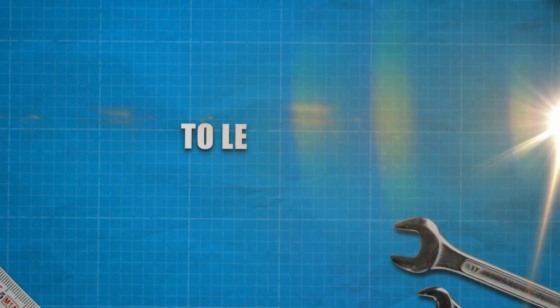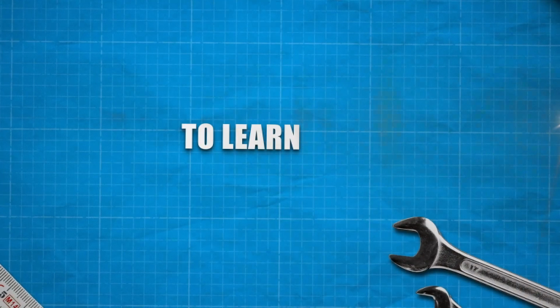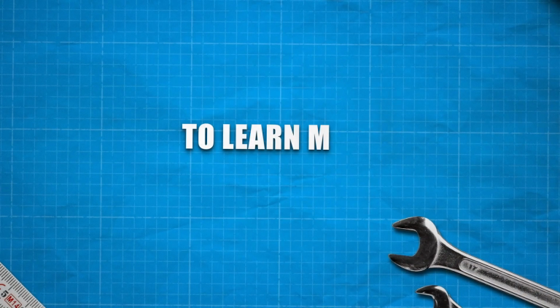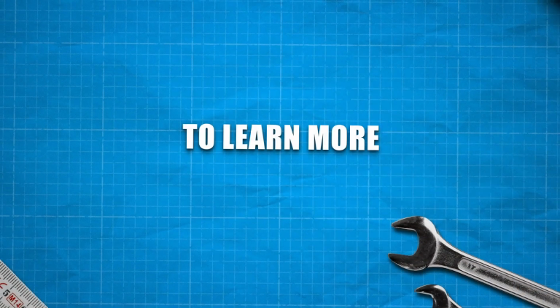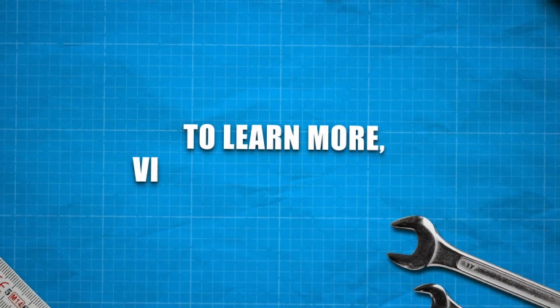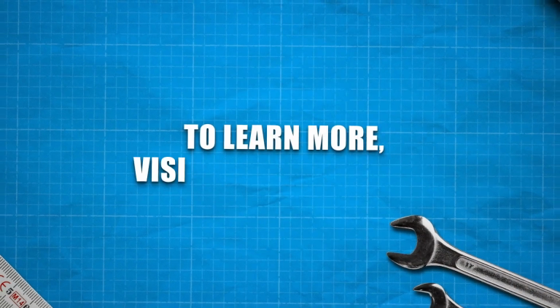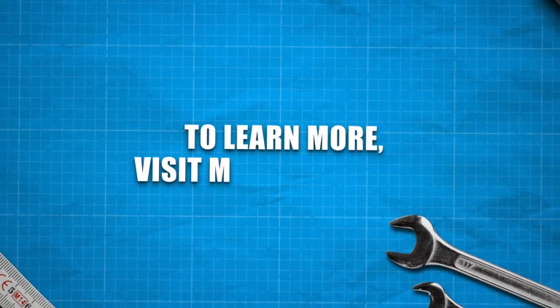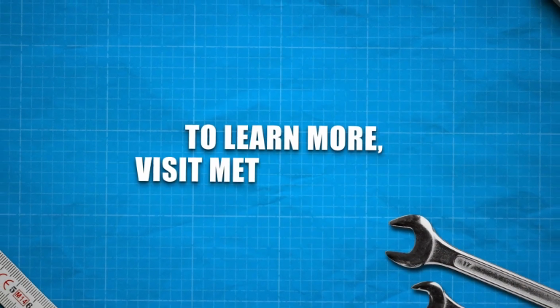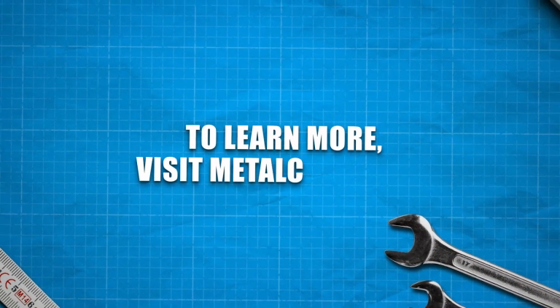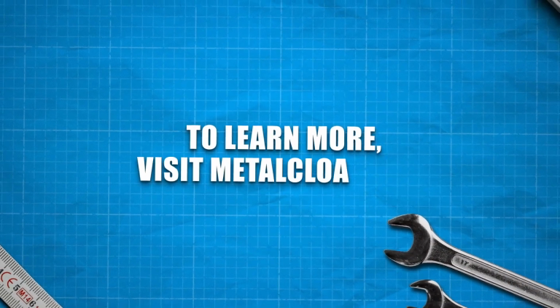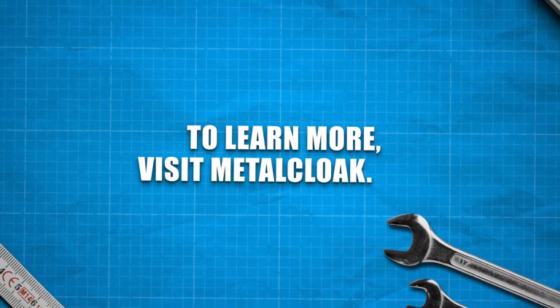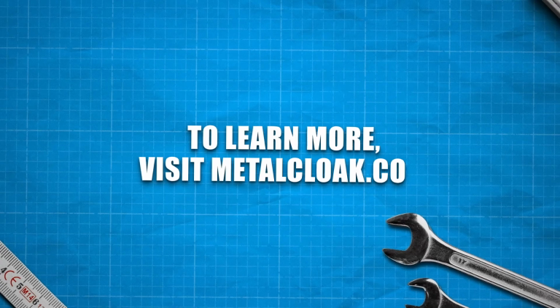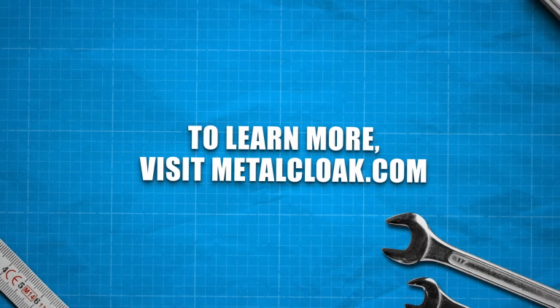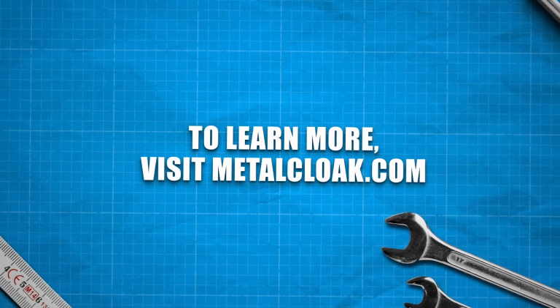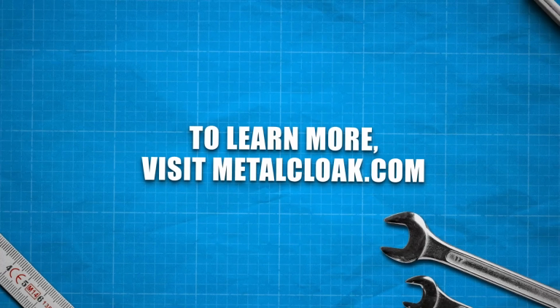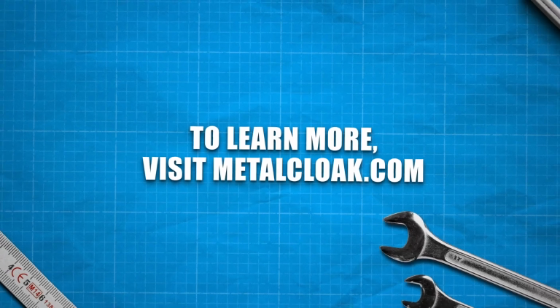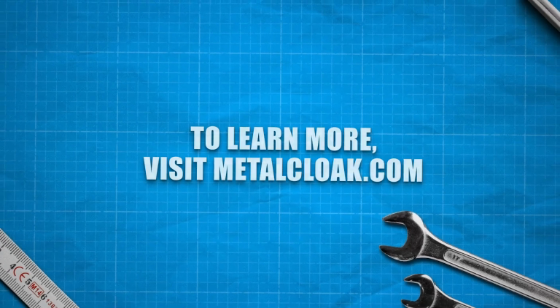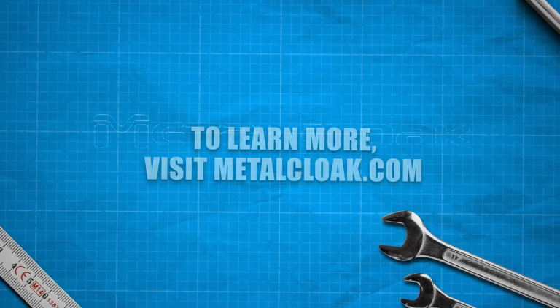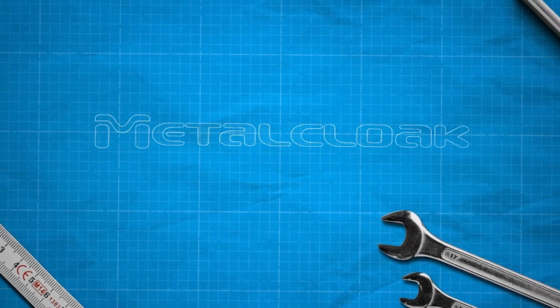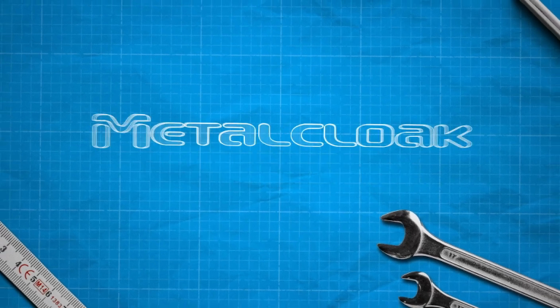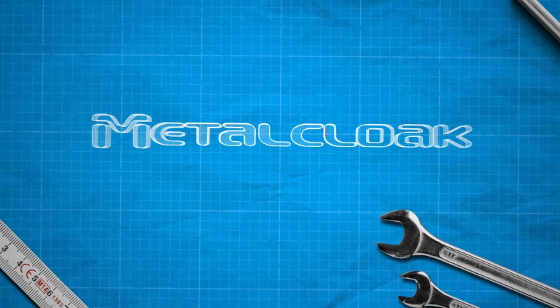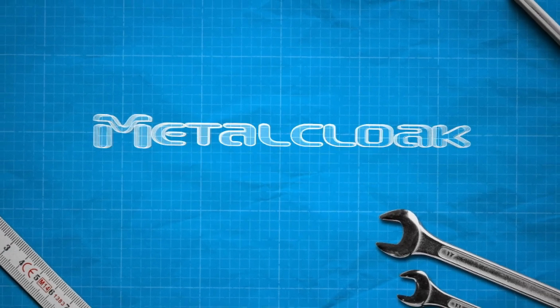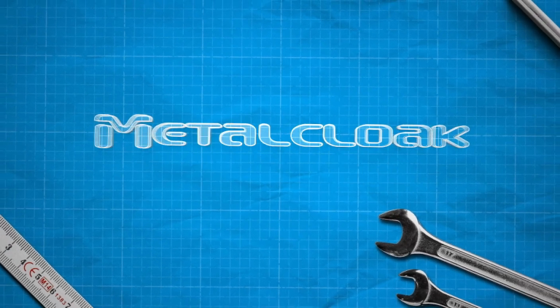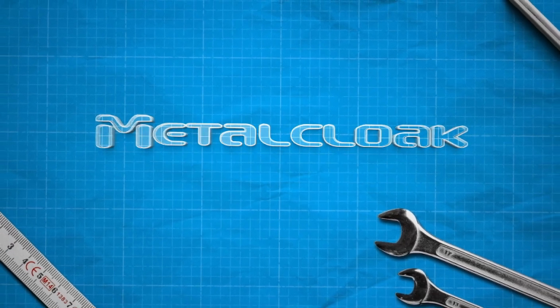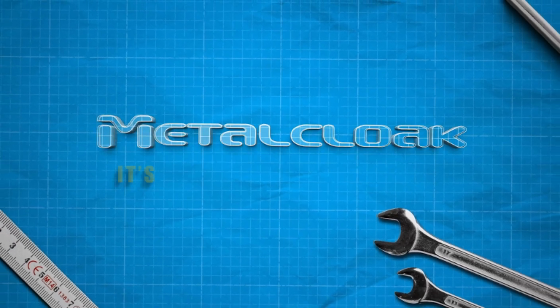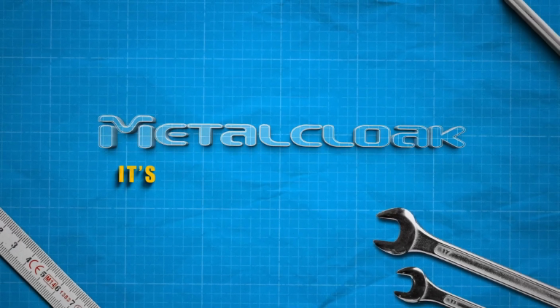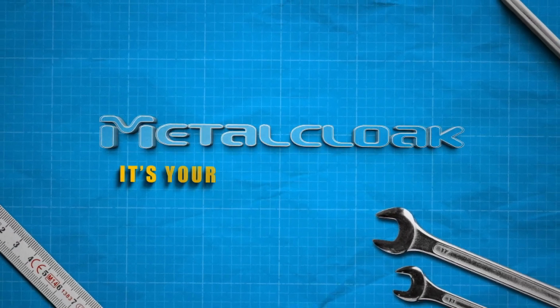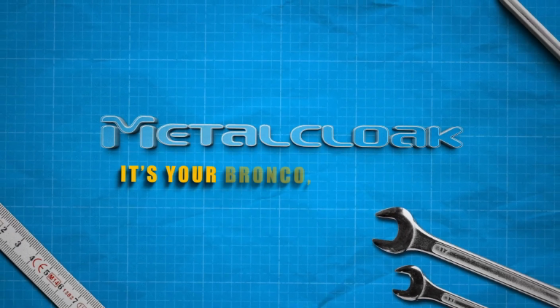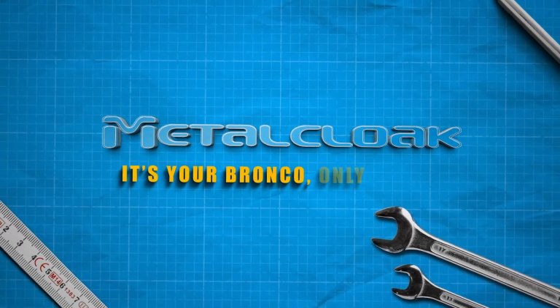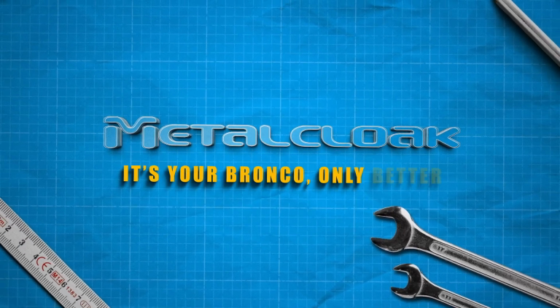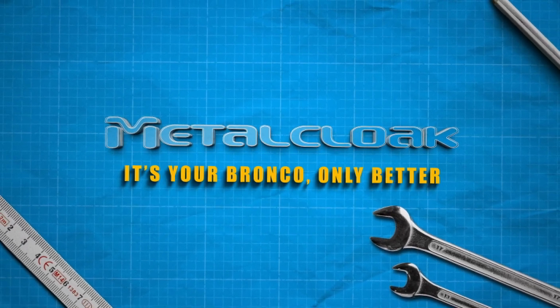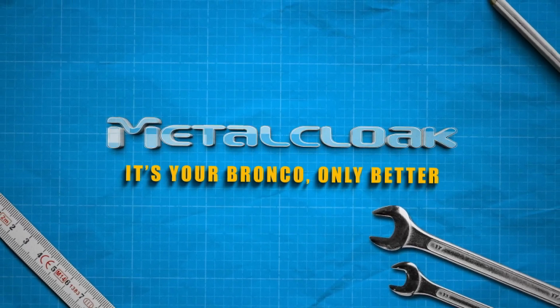To learn more, visit us at MetalCloak.com. MetalCloak — it's your Bronco, only better.